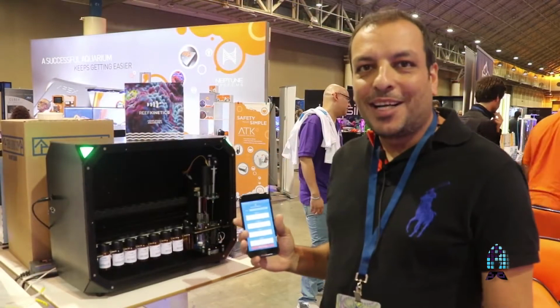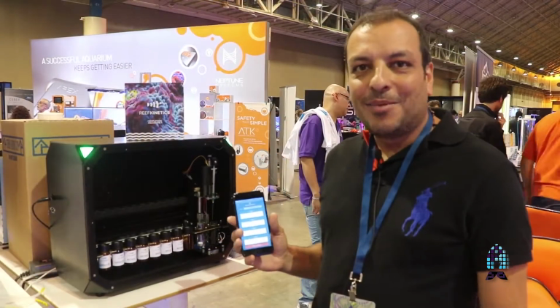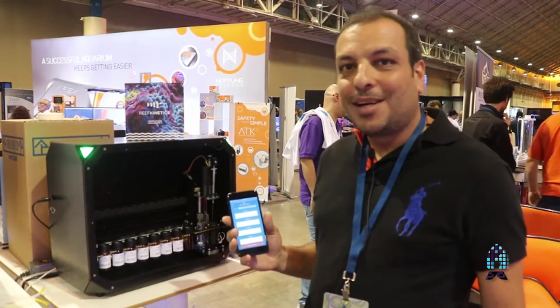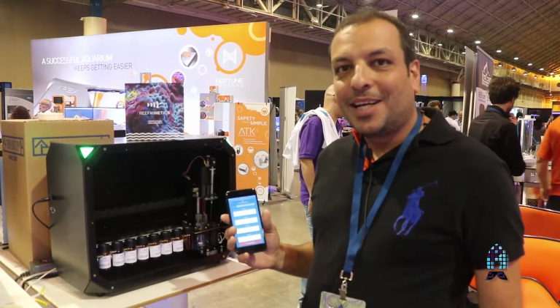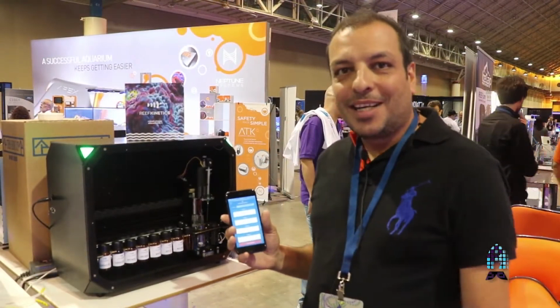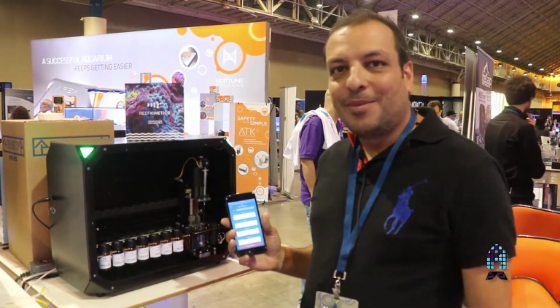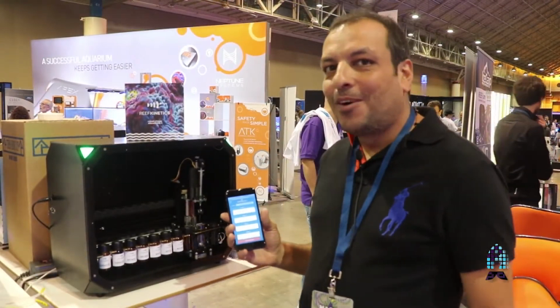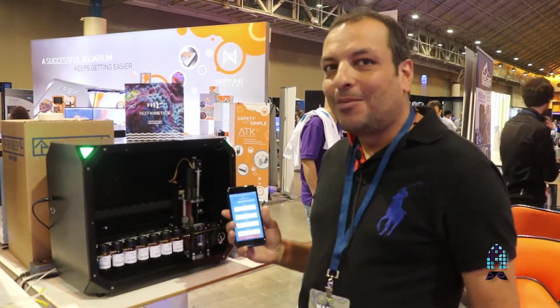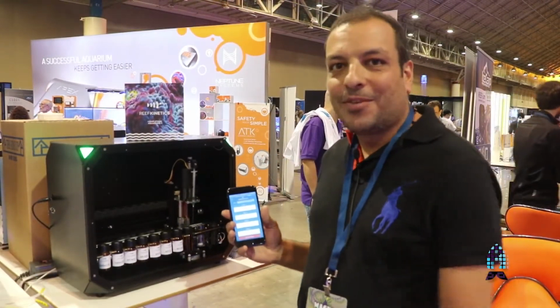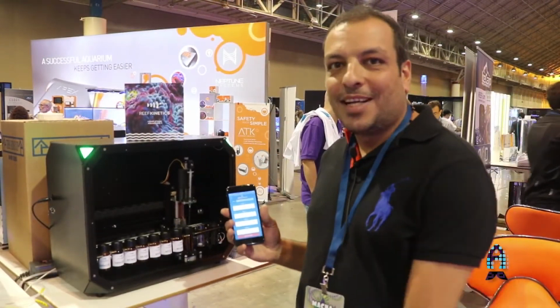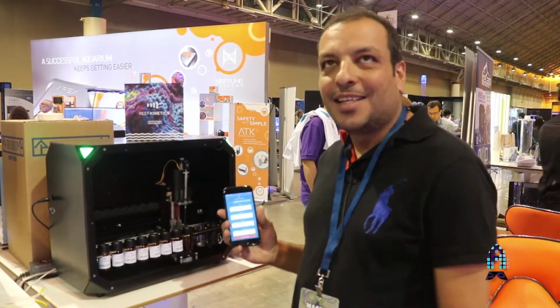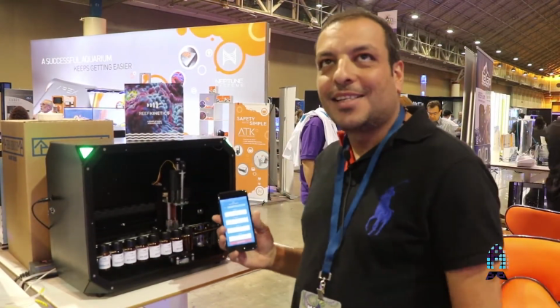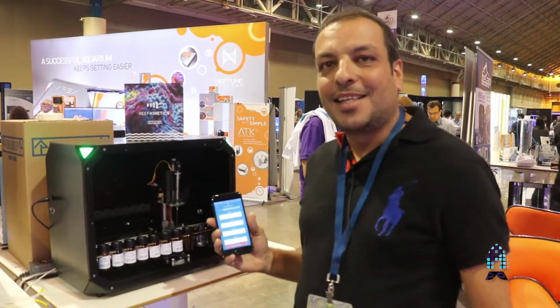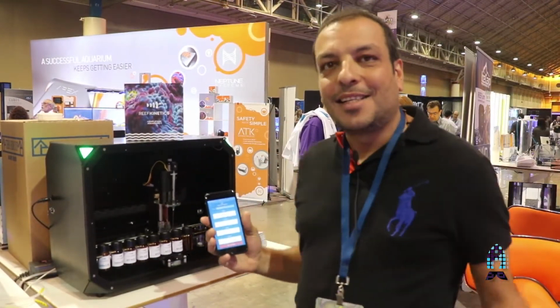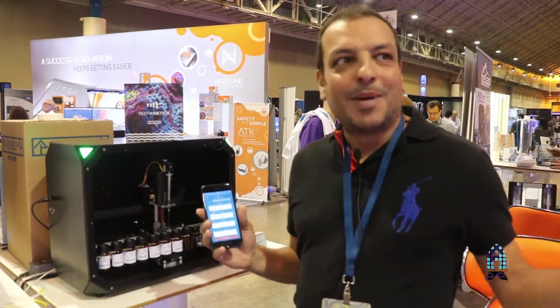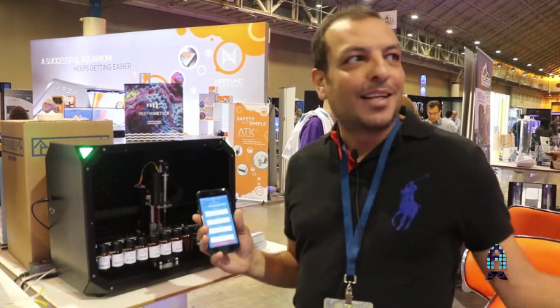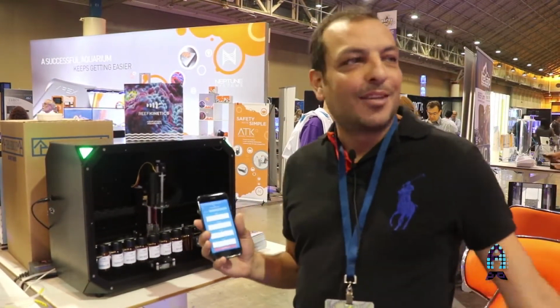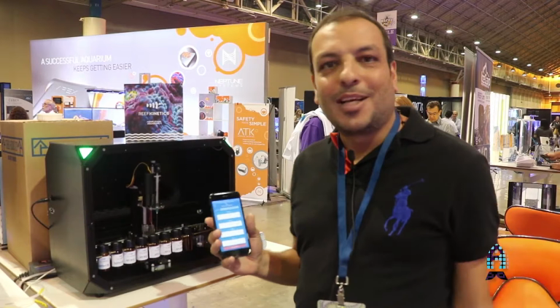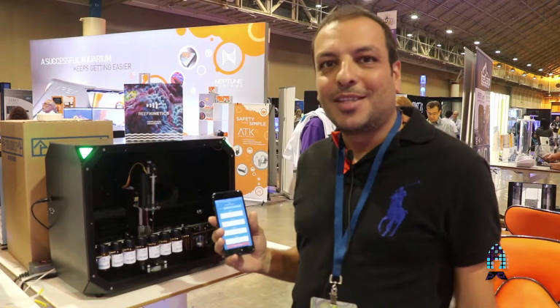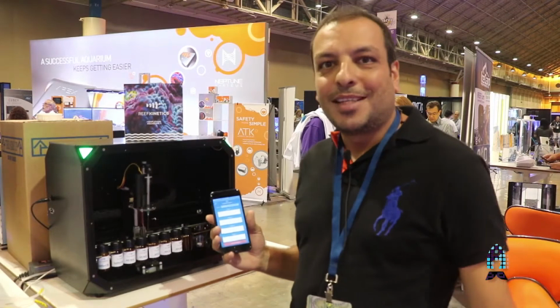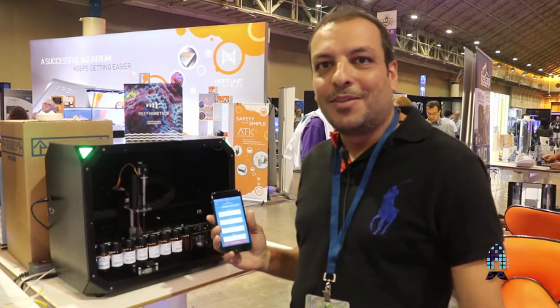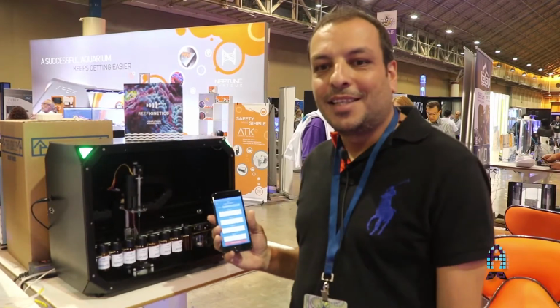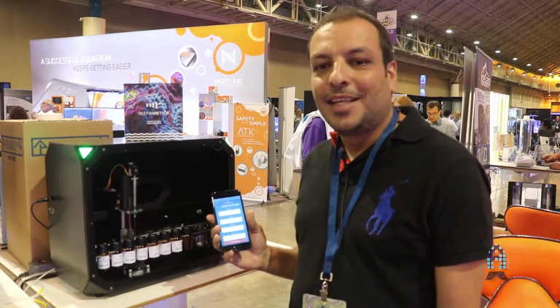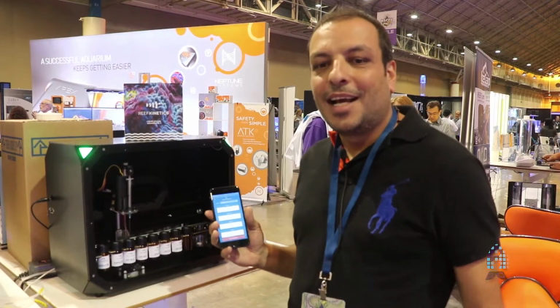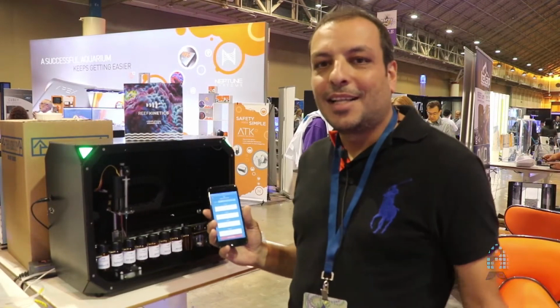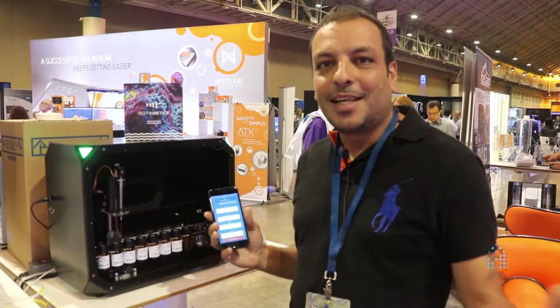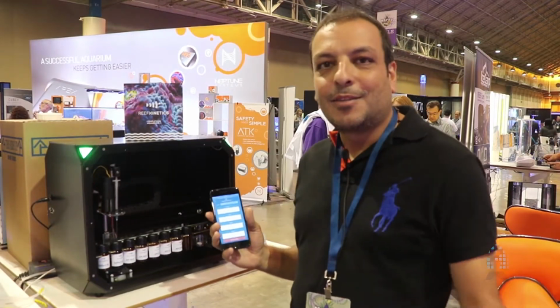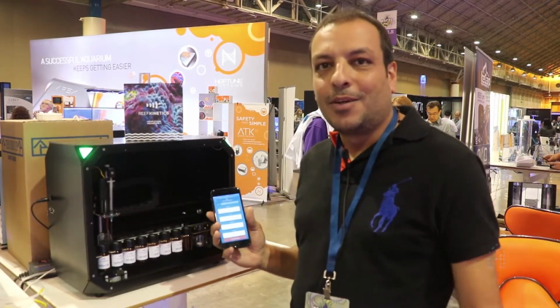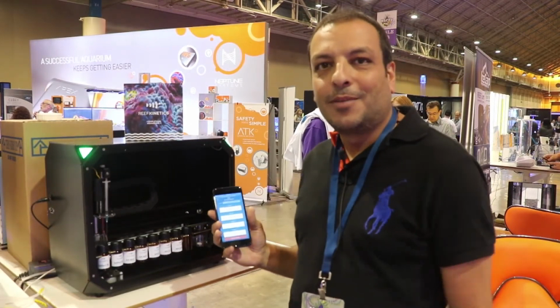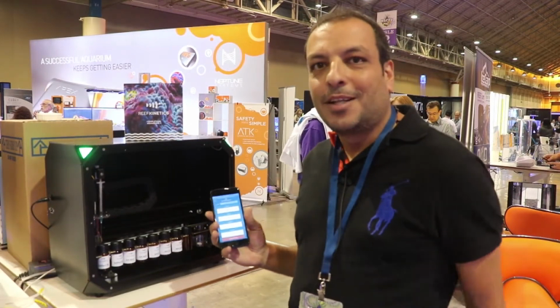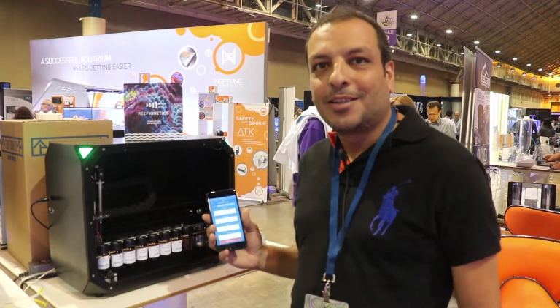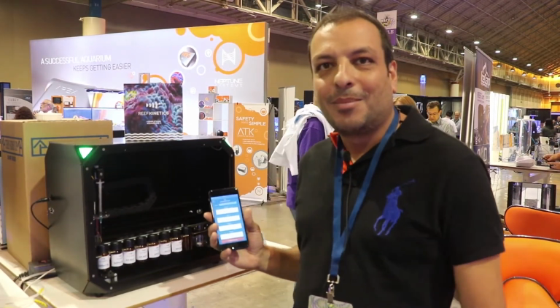My name is Jabir Akraim from Reef Kinetics. This is Makna 2017 and thanks for Reefs.com.